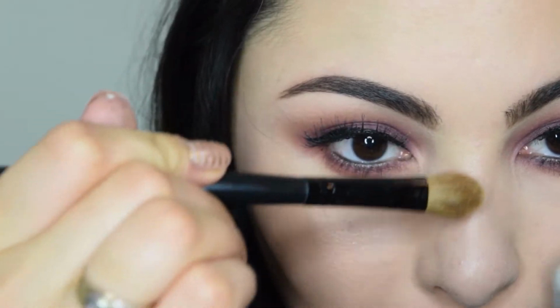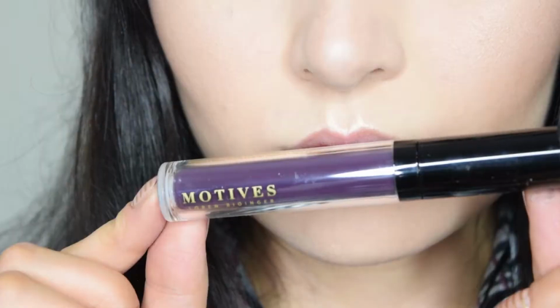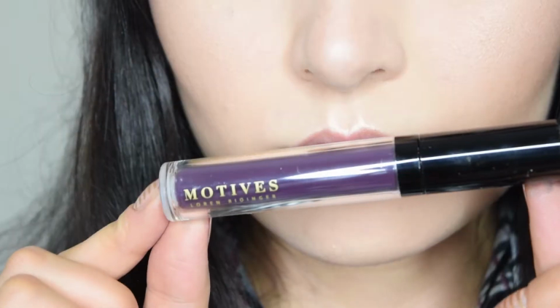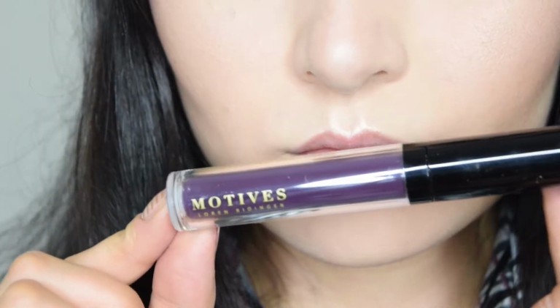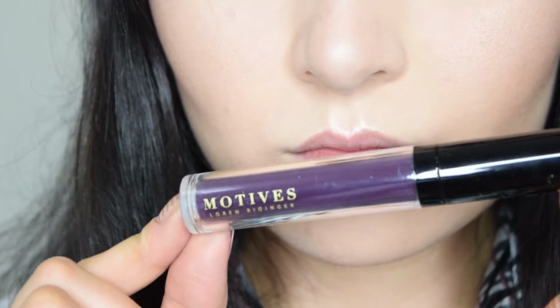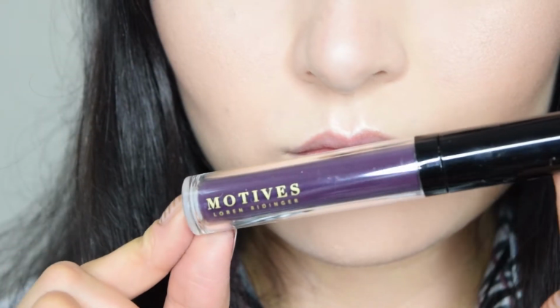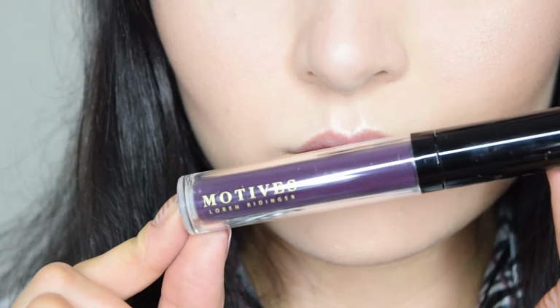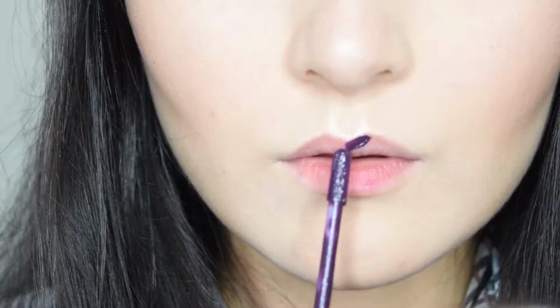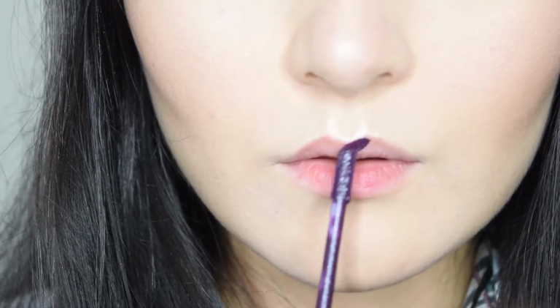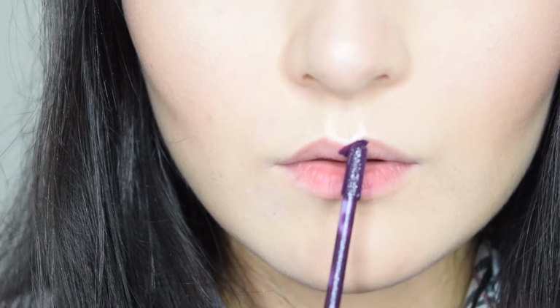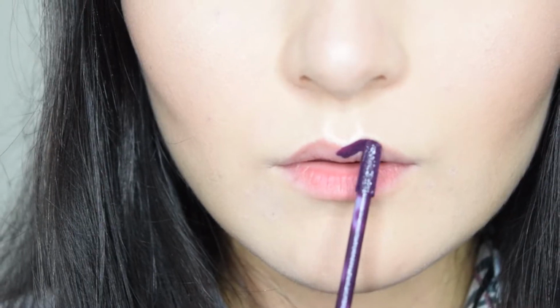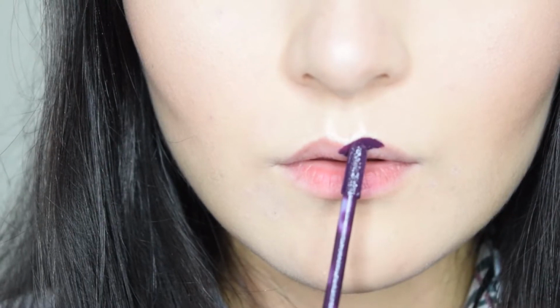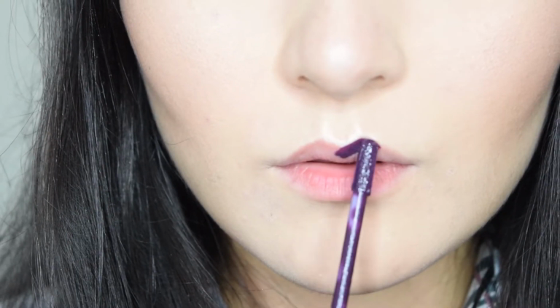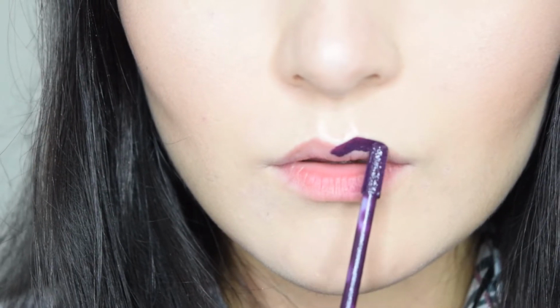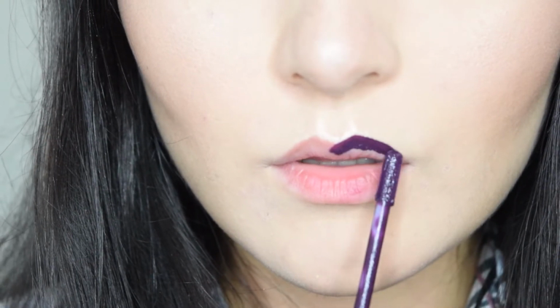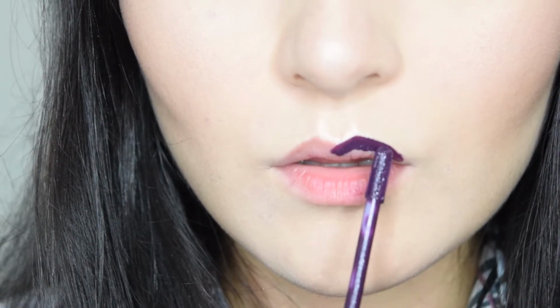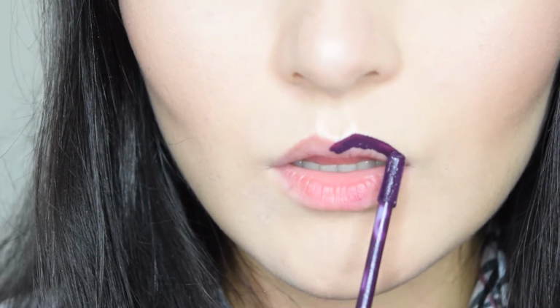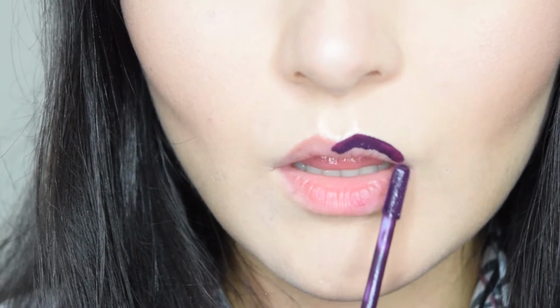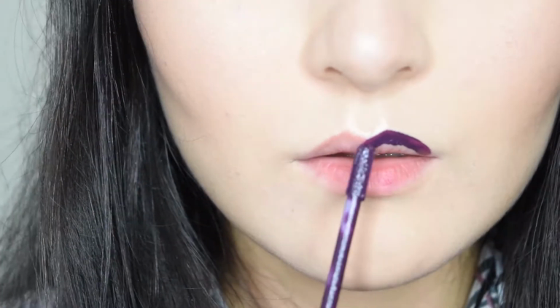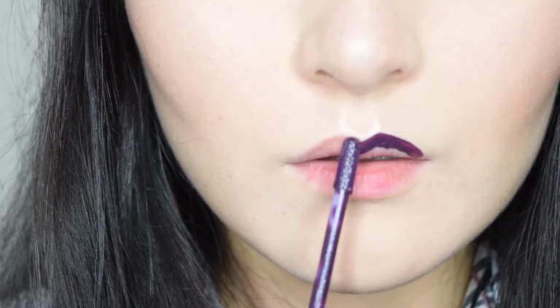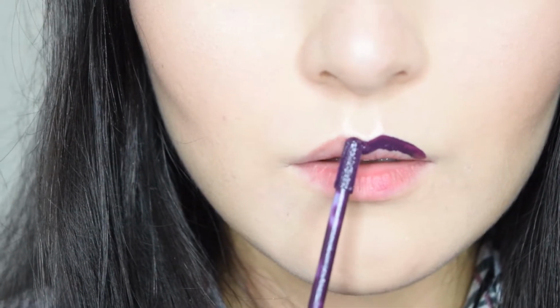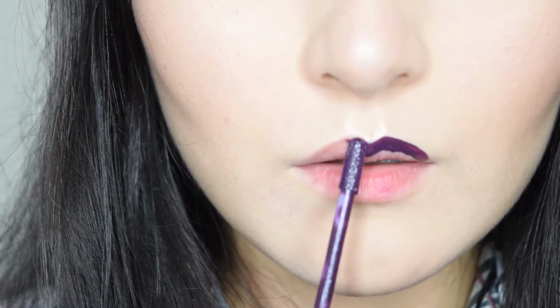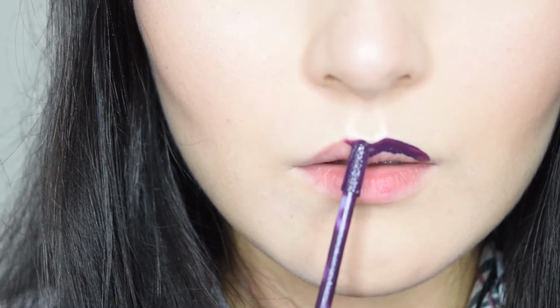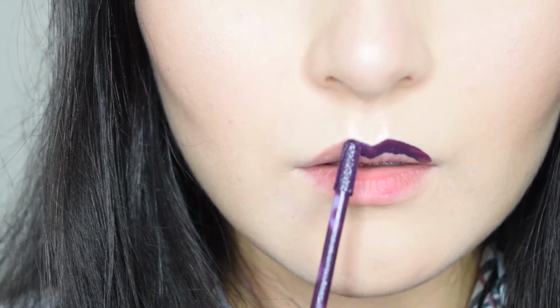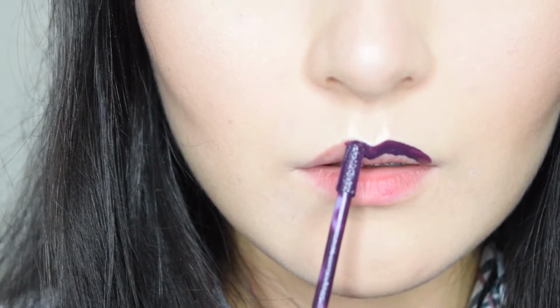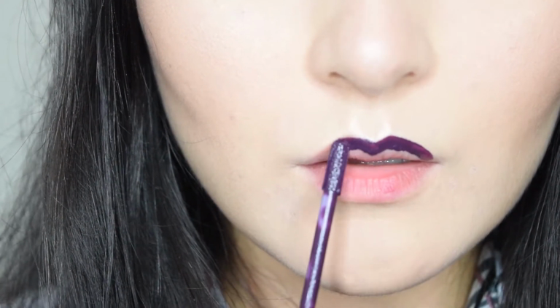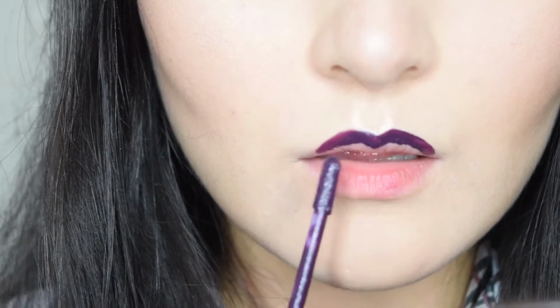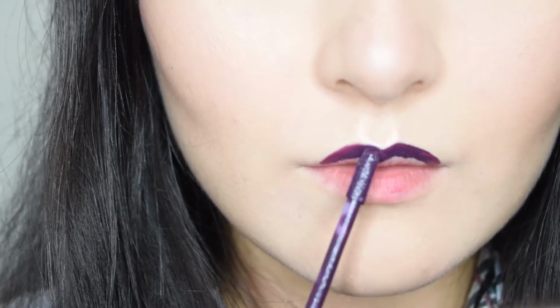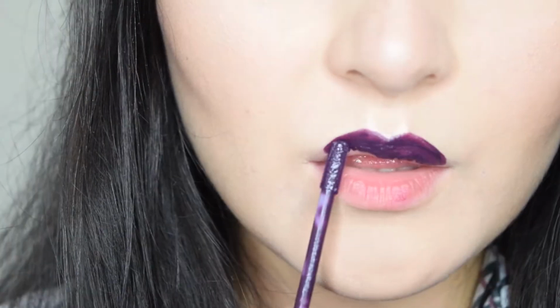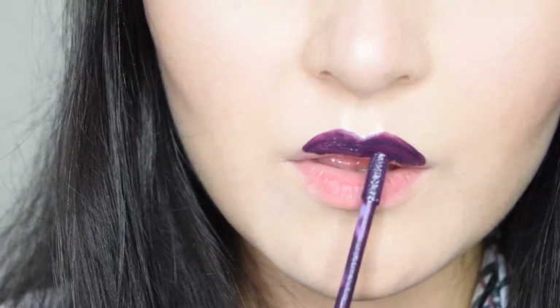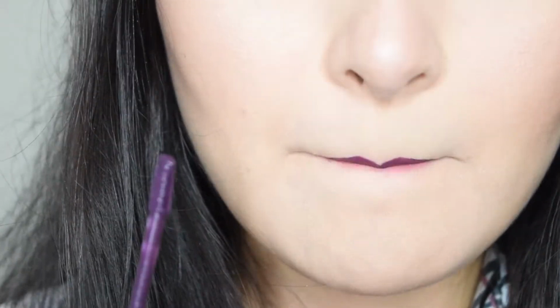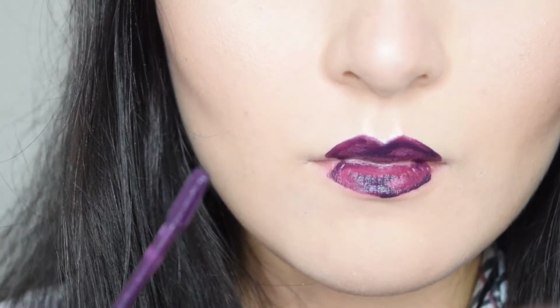For the lips I decided to go dark for fall, so I'll be using Motives Cosmetics Matte Liquid Lipstick in Blackberry.